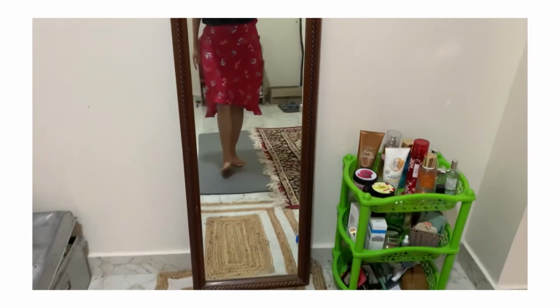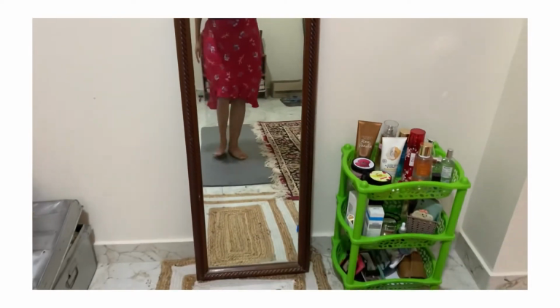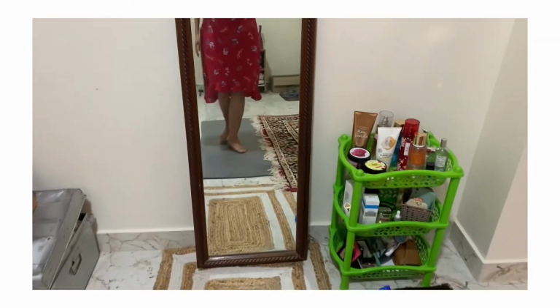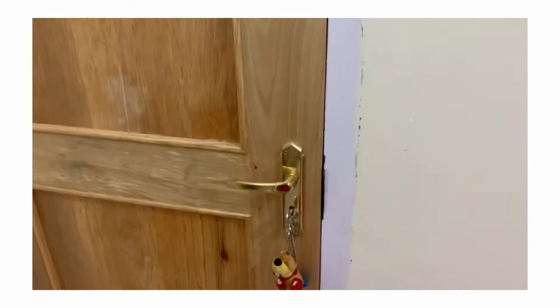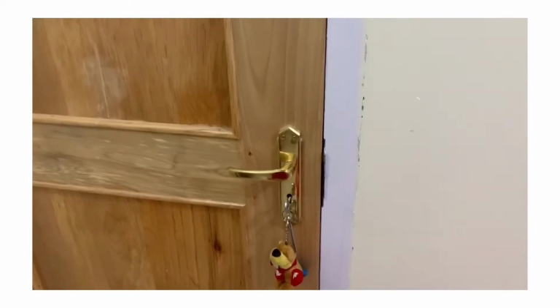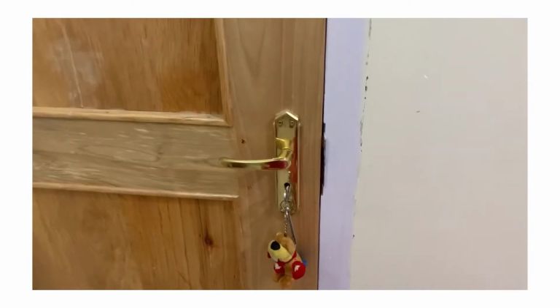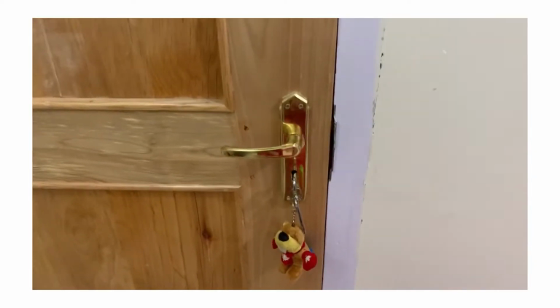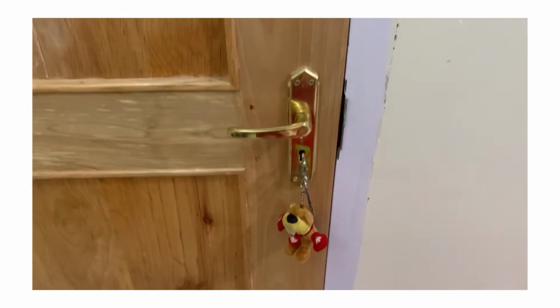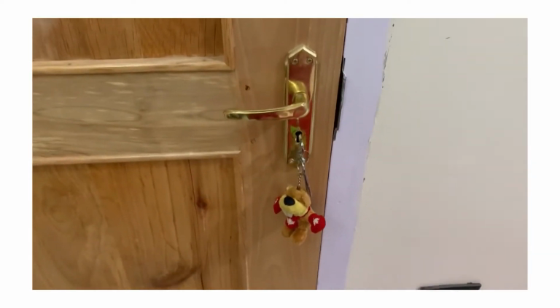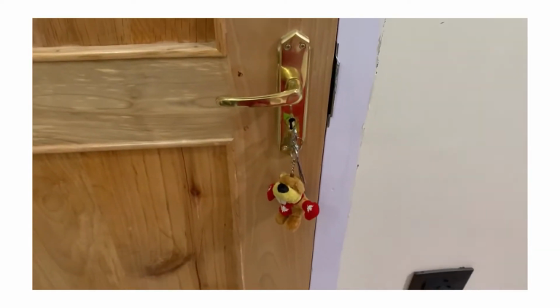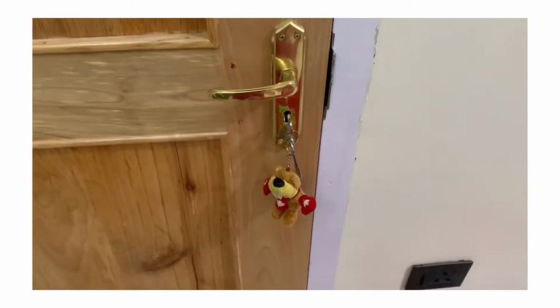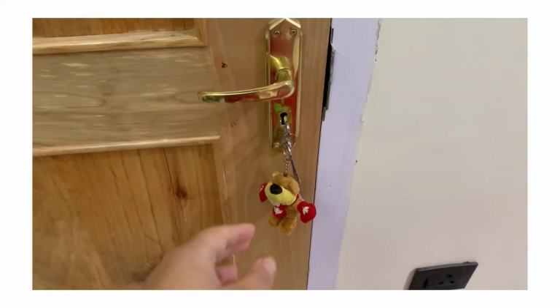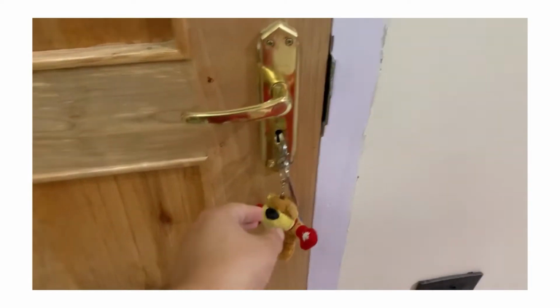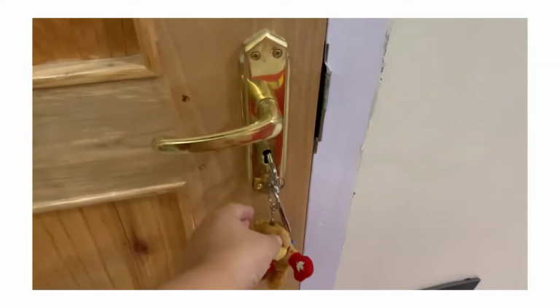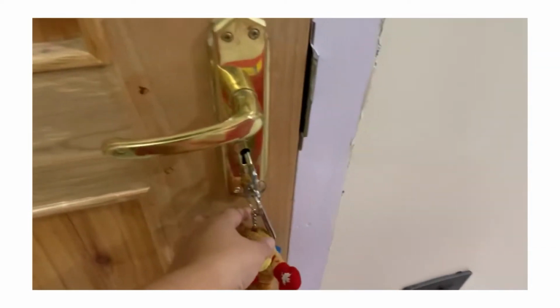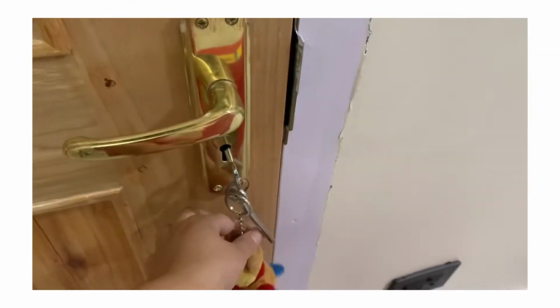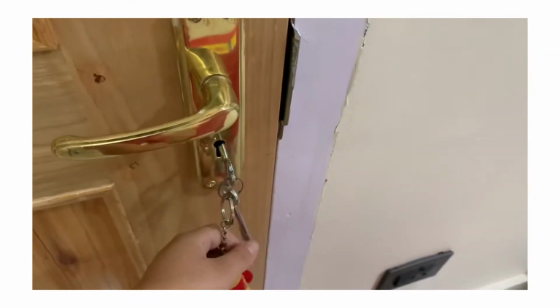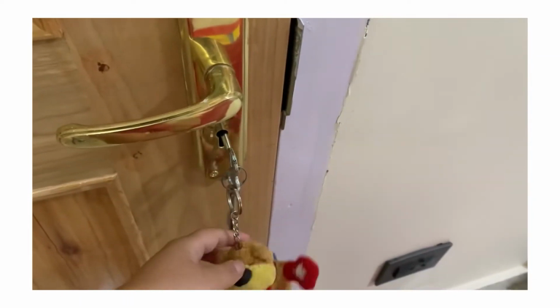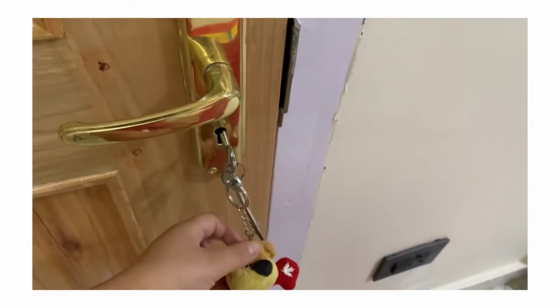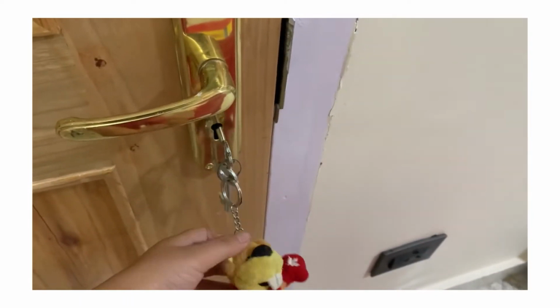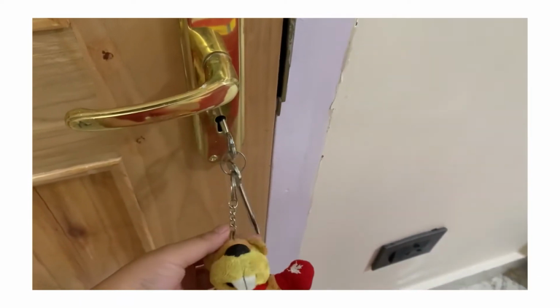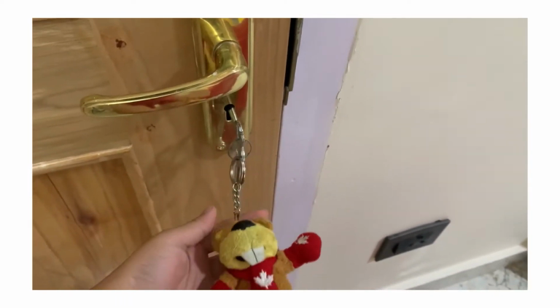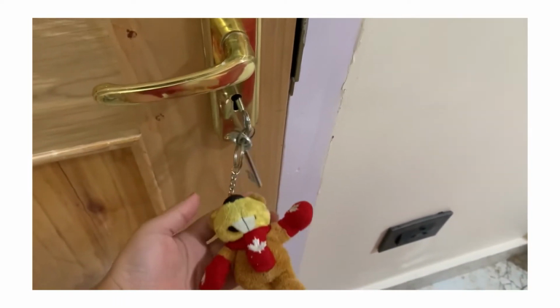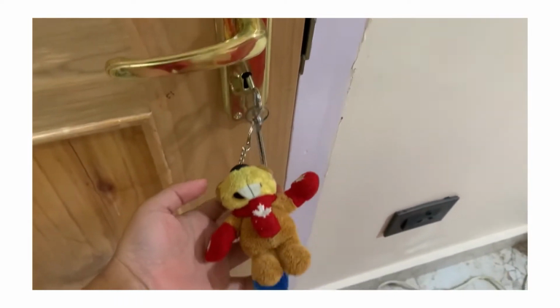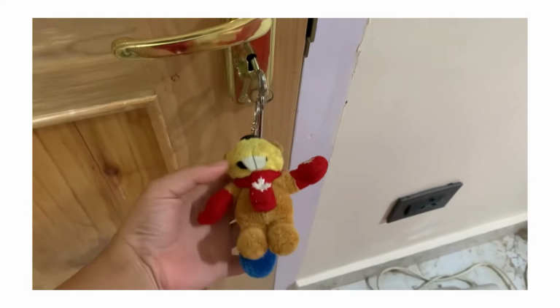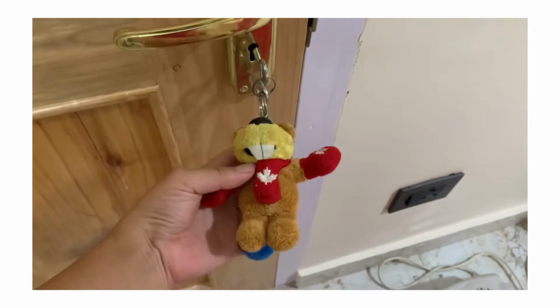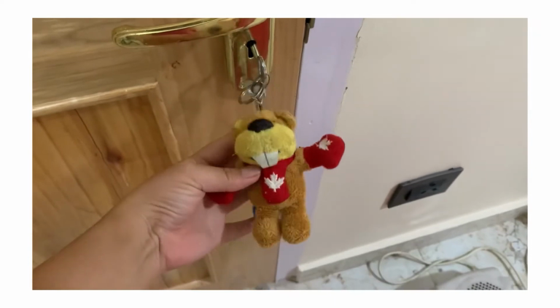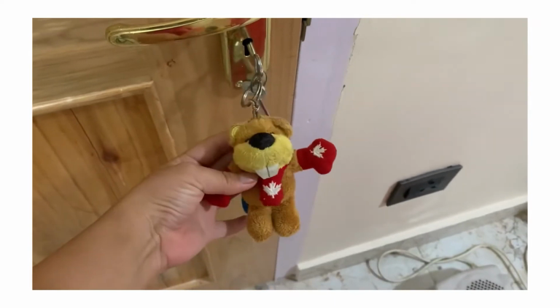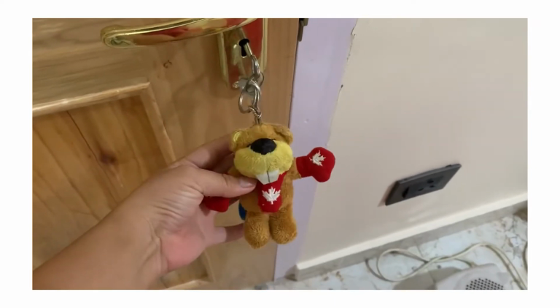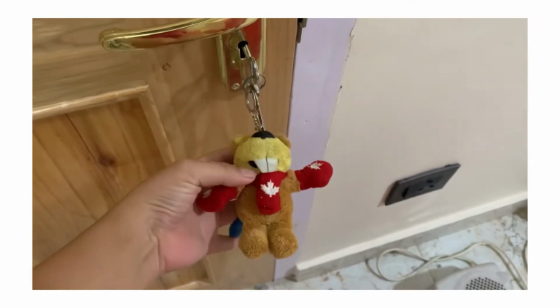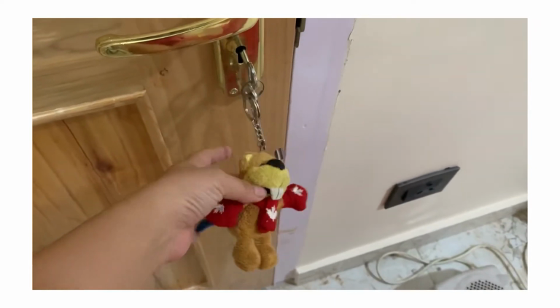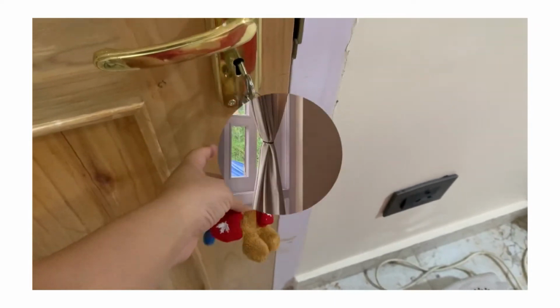And out here is my door. And this is my key. My kitchen.